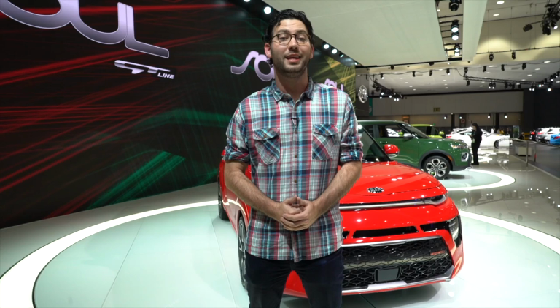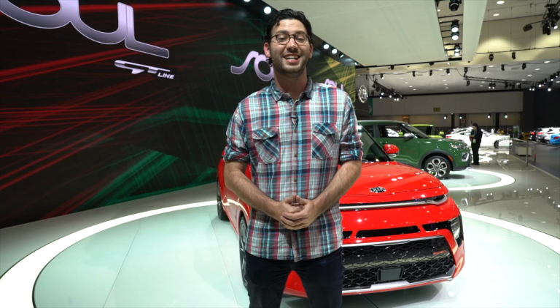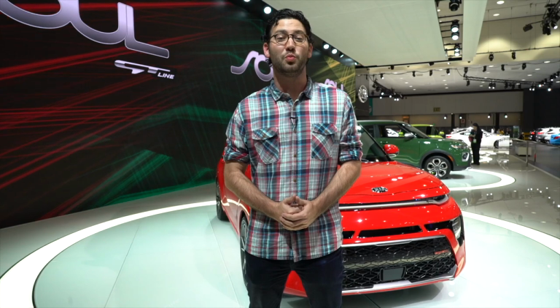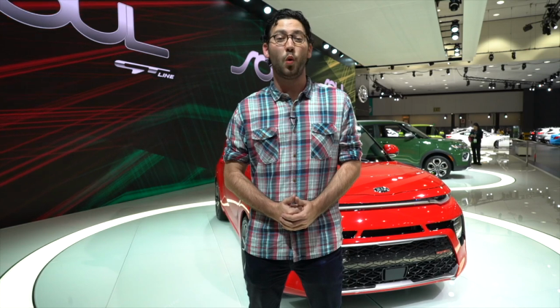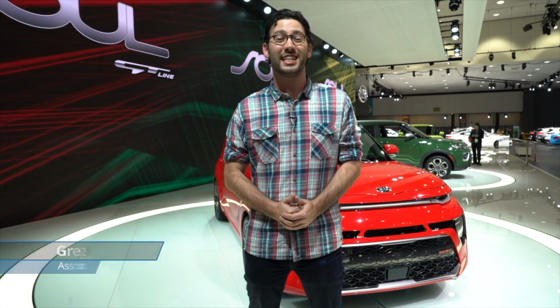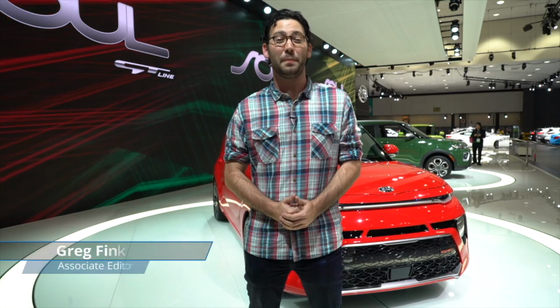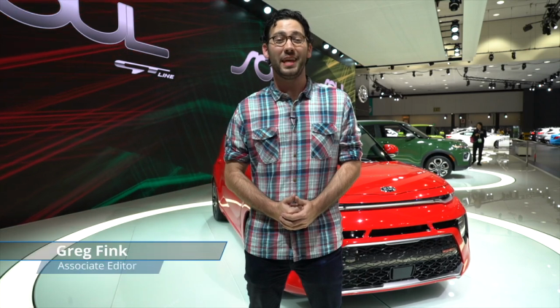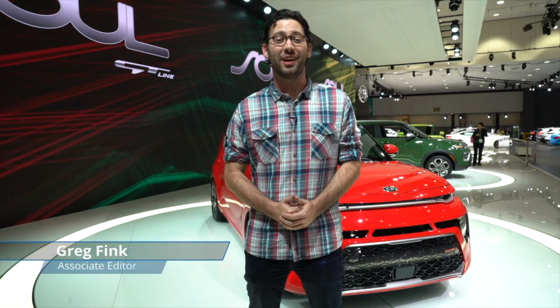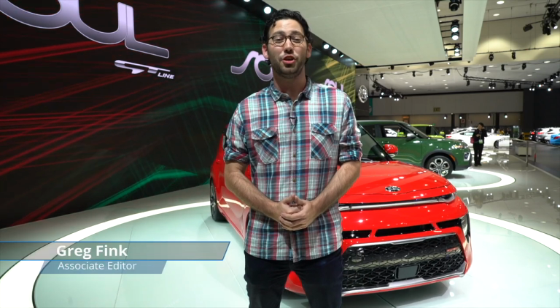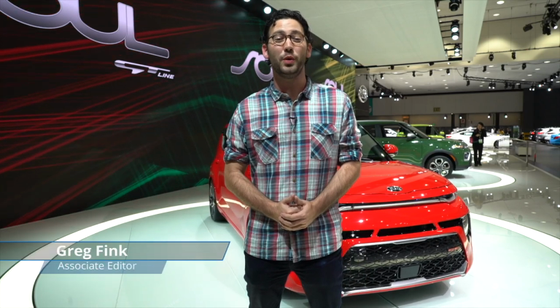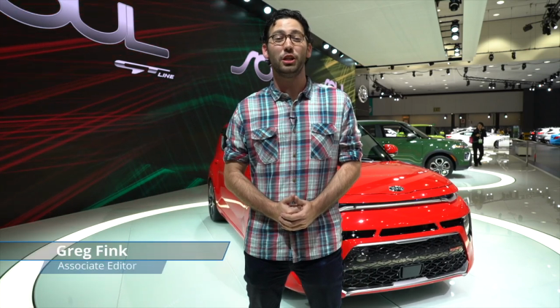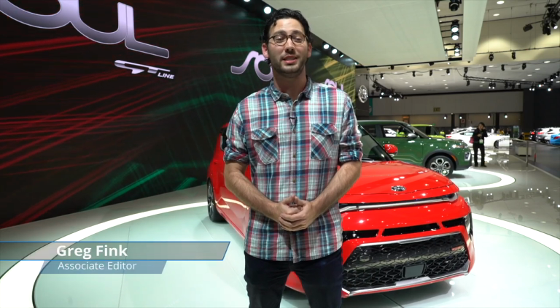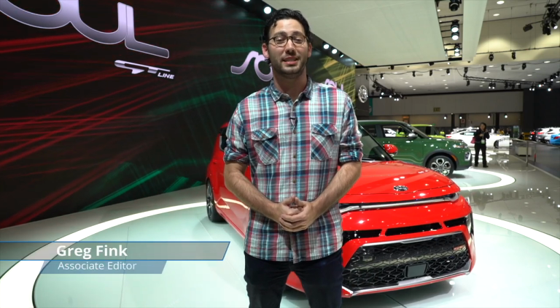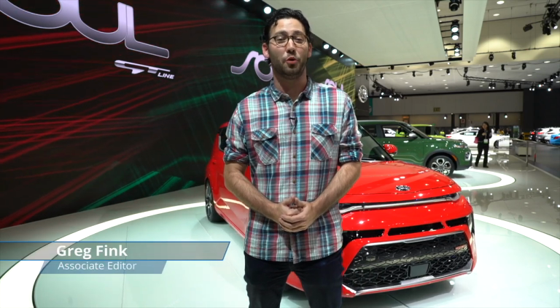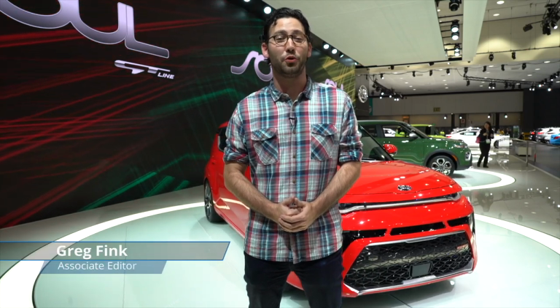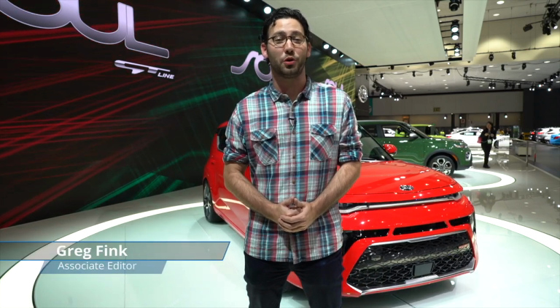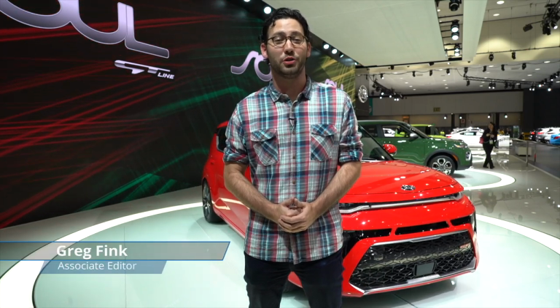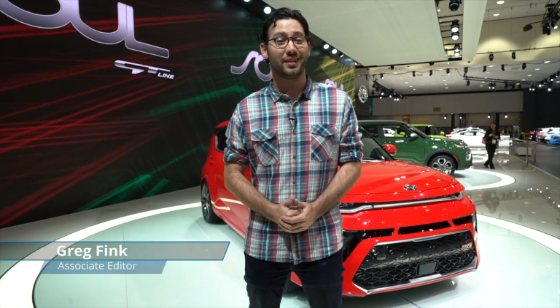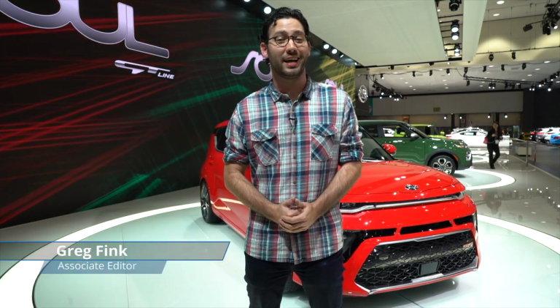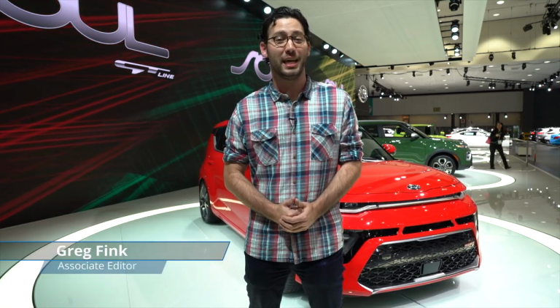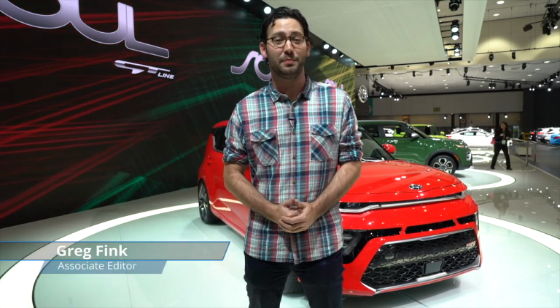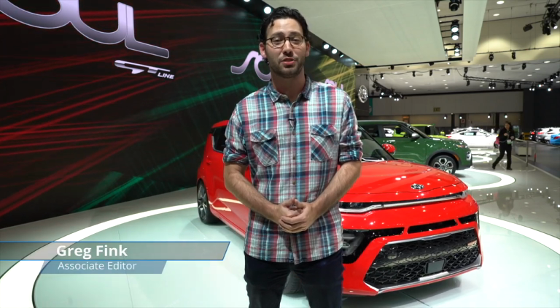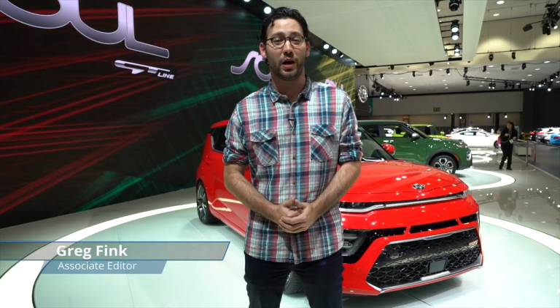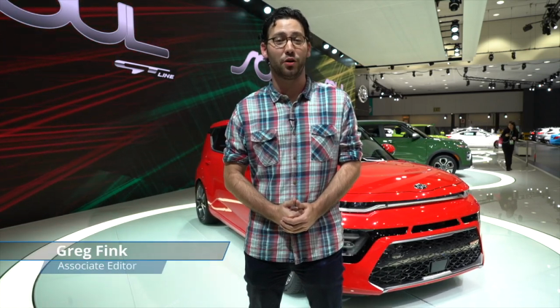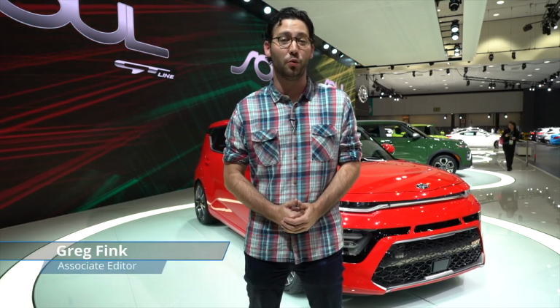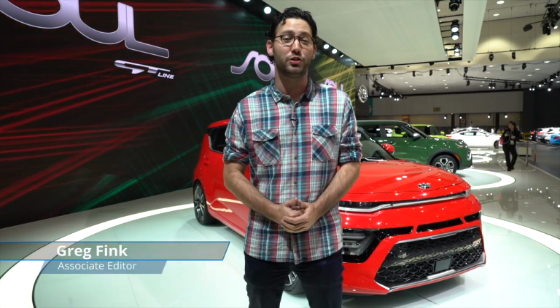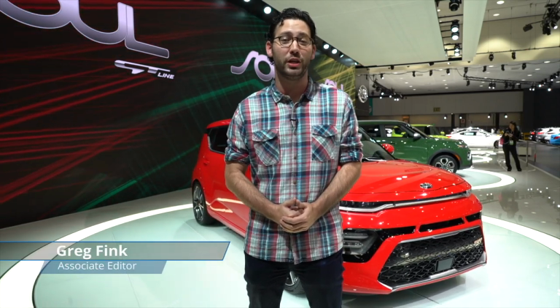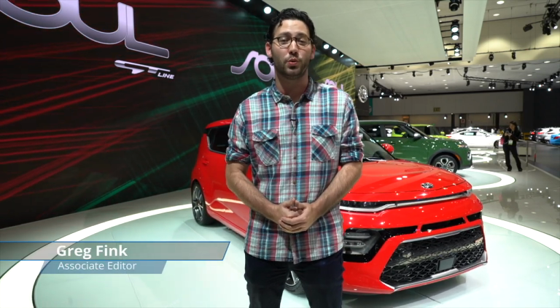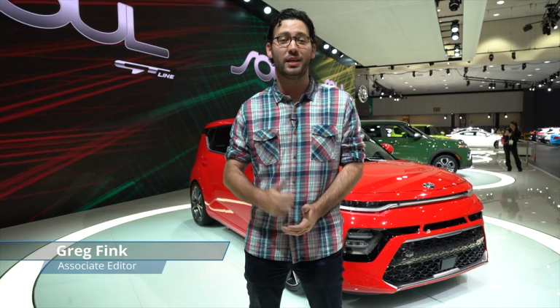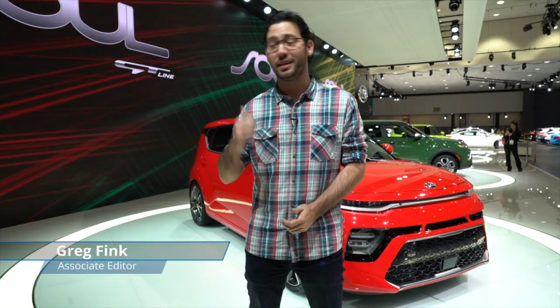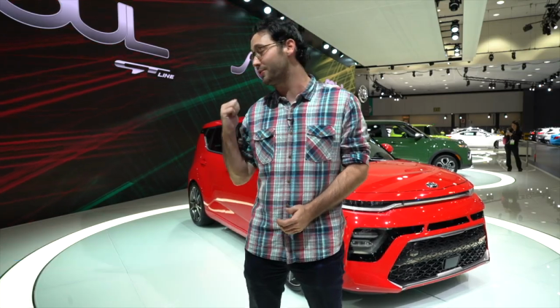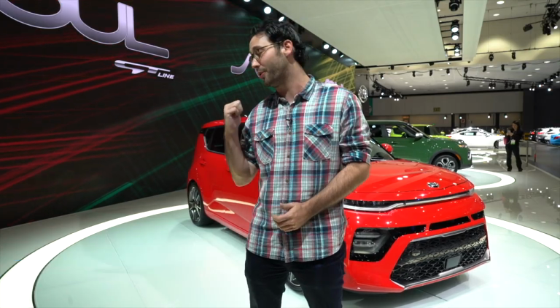Kia is once again banking on Huey Lewis's immortal words that it's hip to be square with the 2020 Kia Soul.